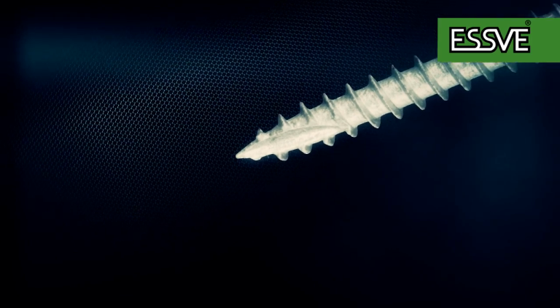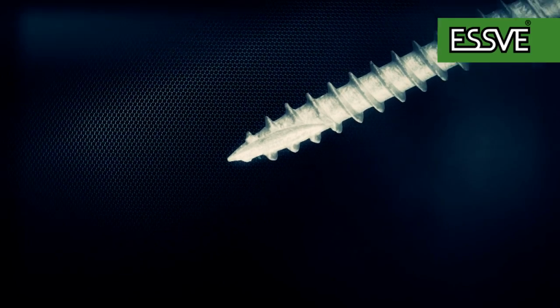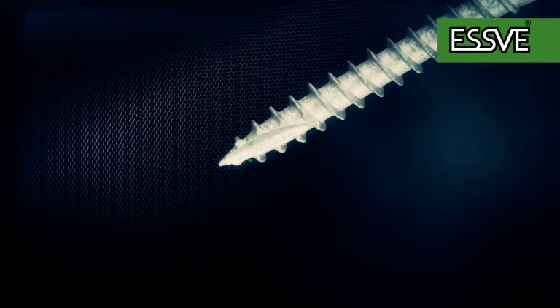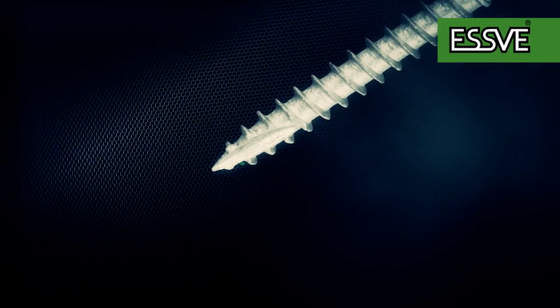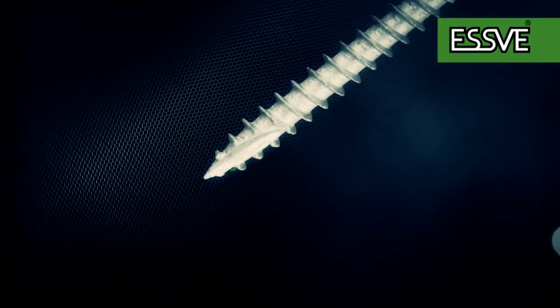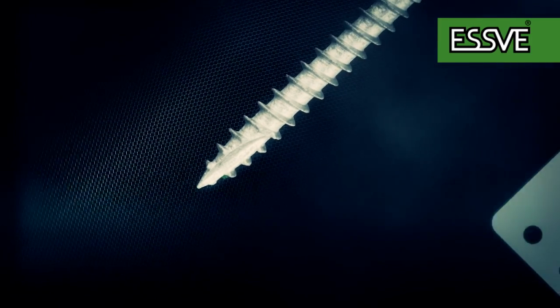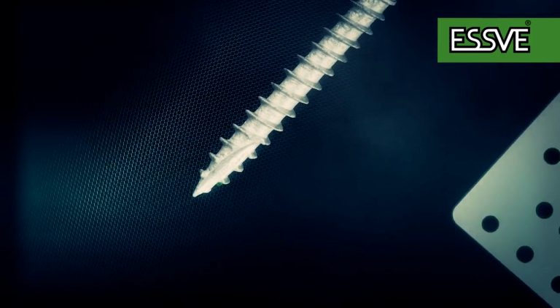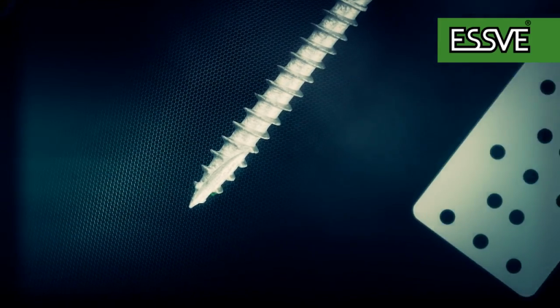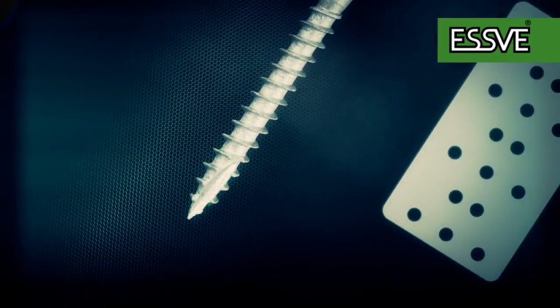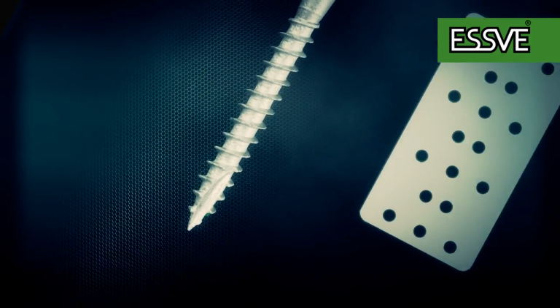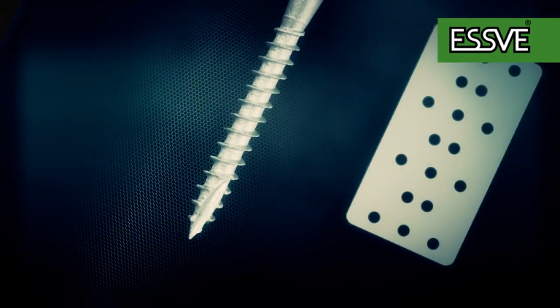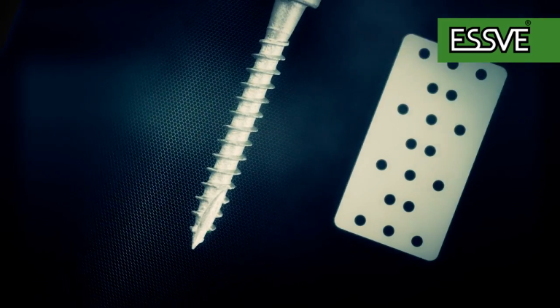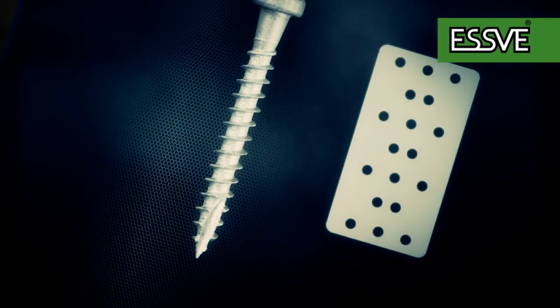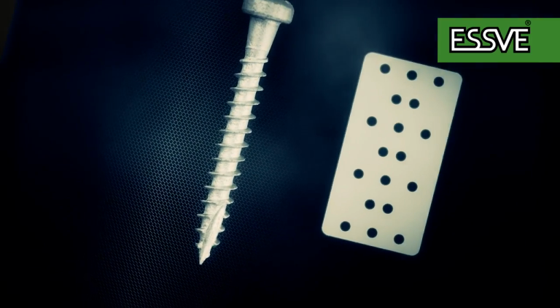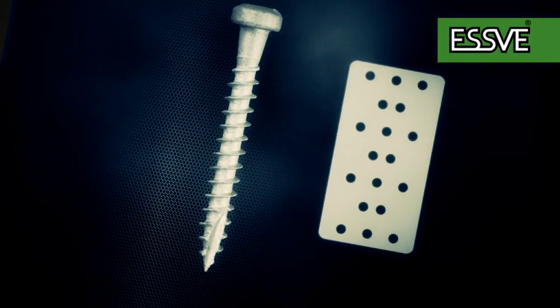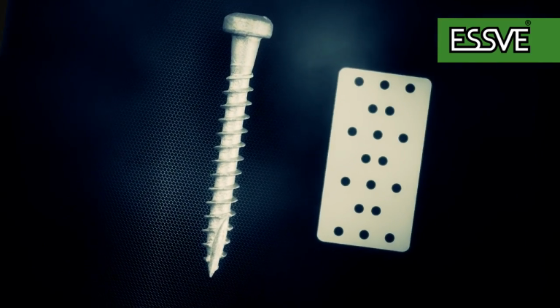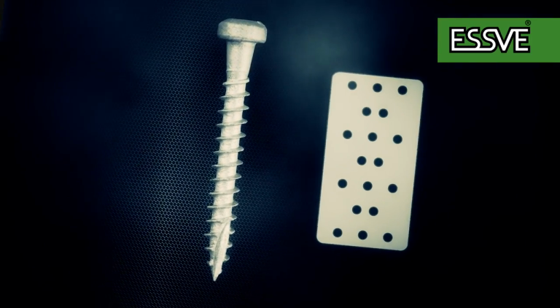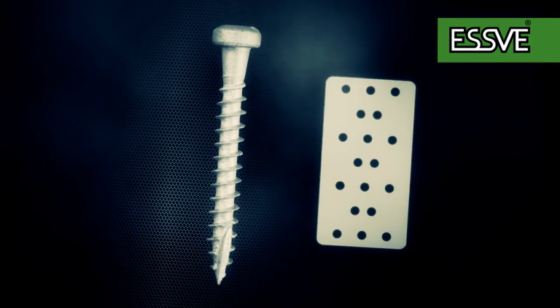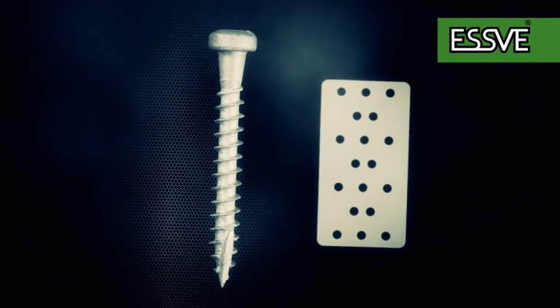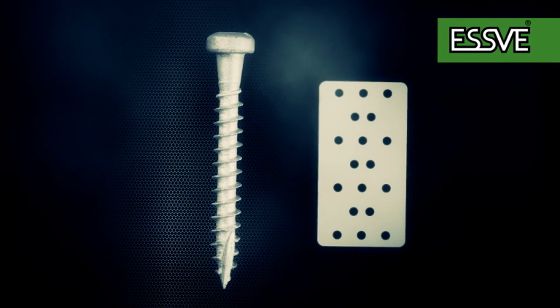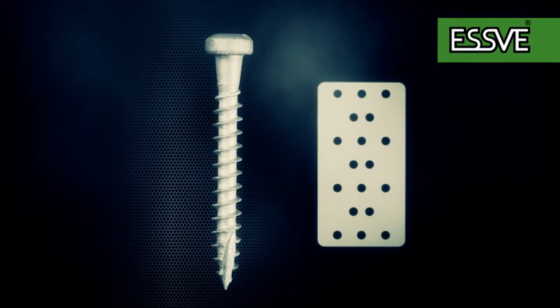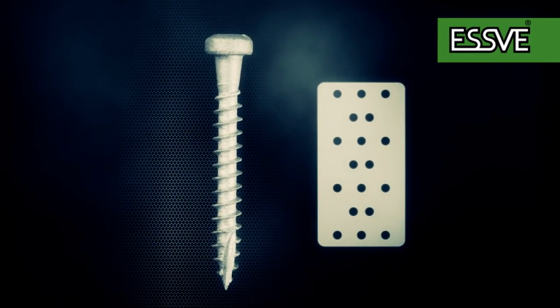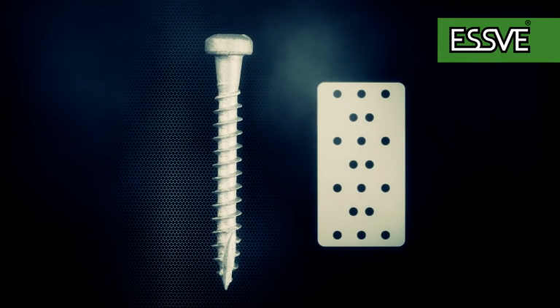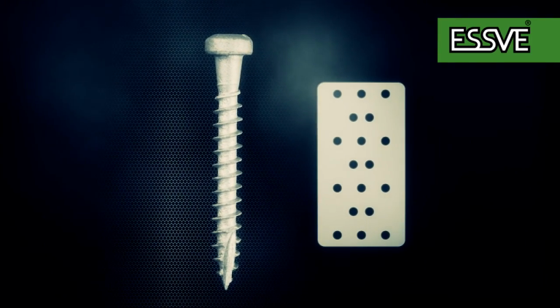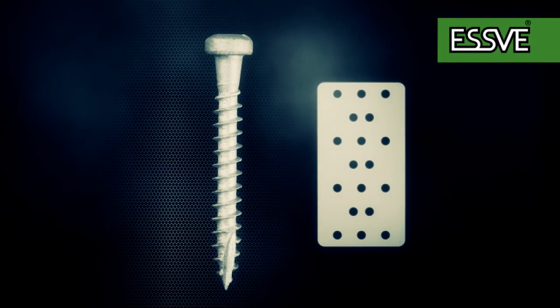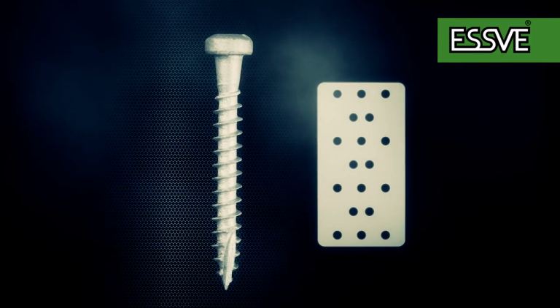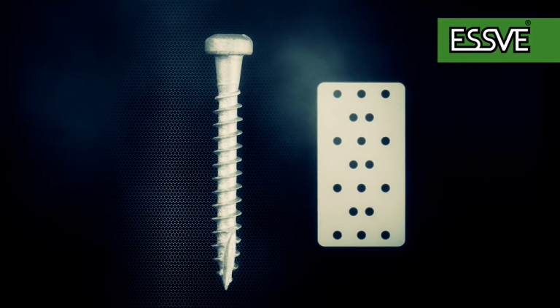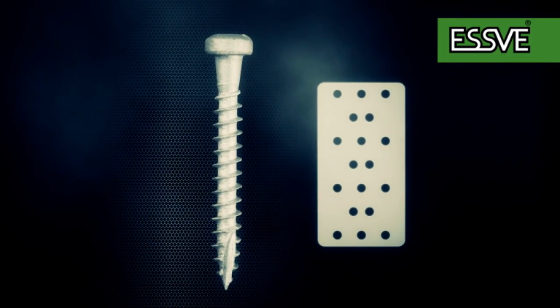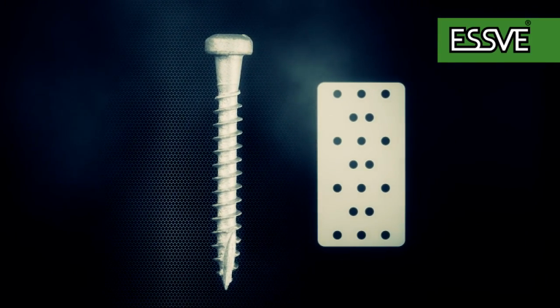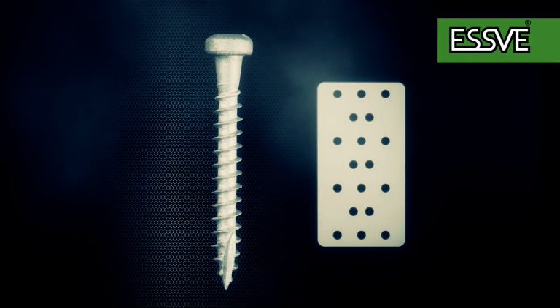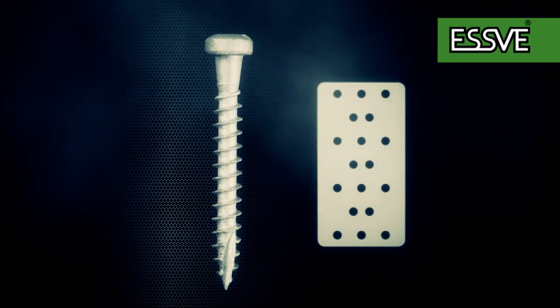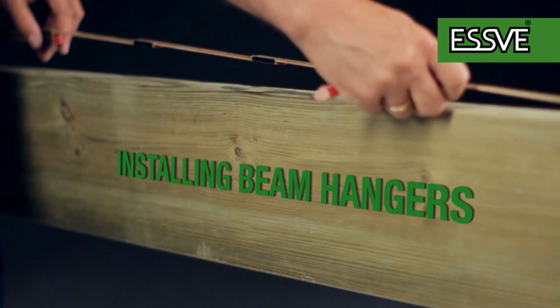Eswe wood connector screws with fiber cut are designed for mounting into wood in internal and external fittings.